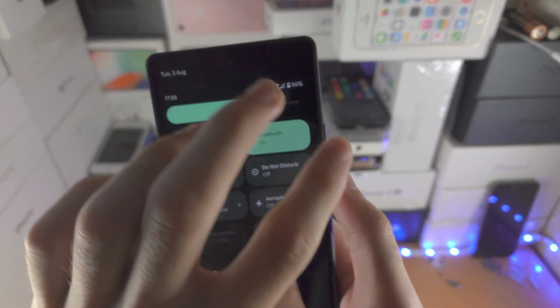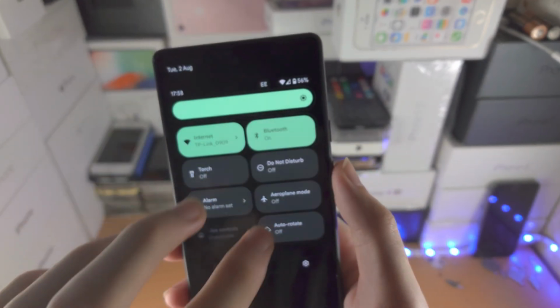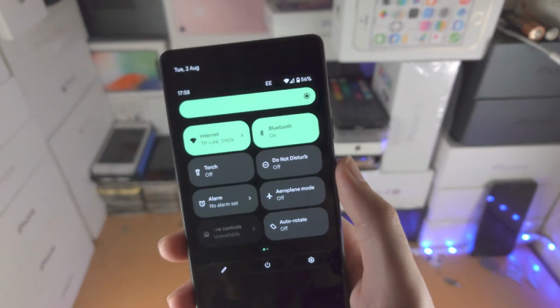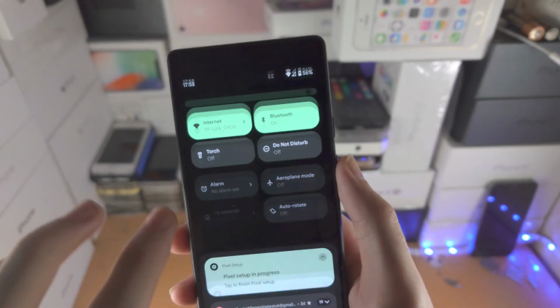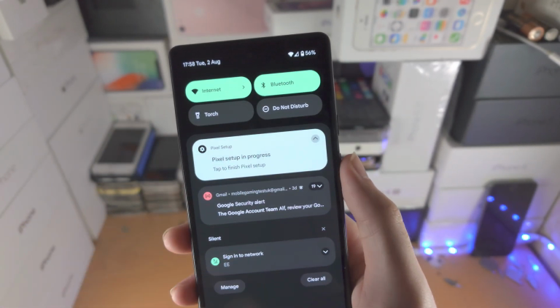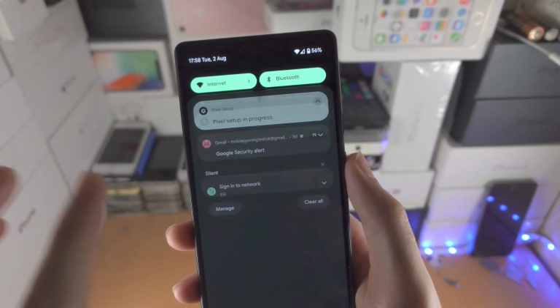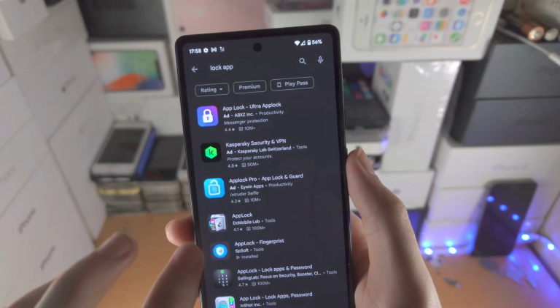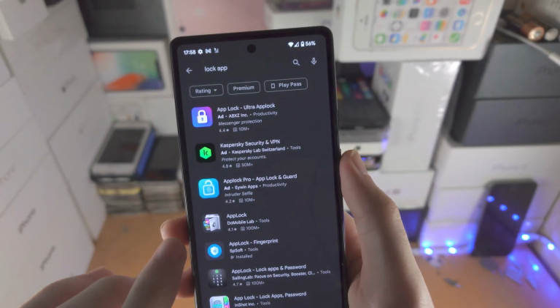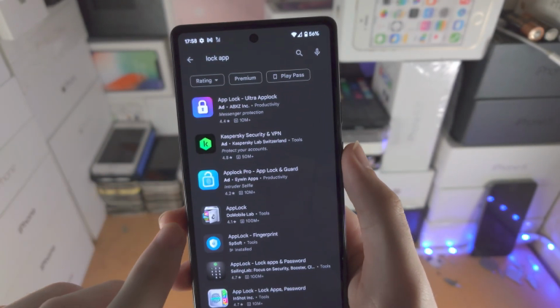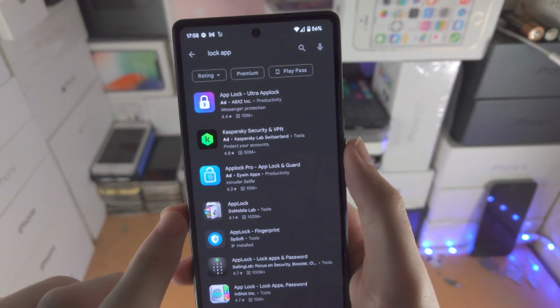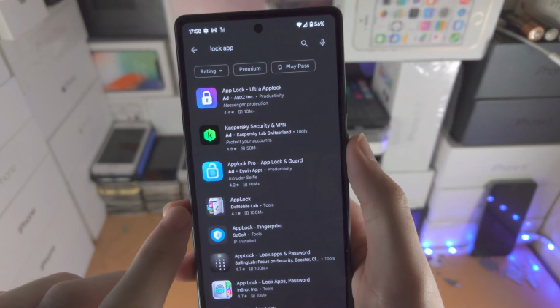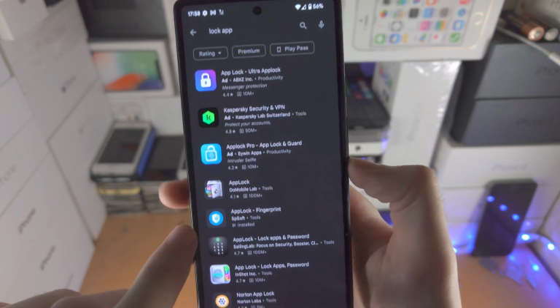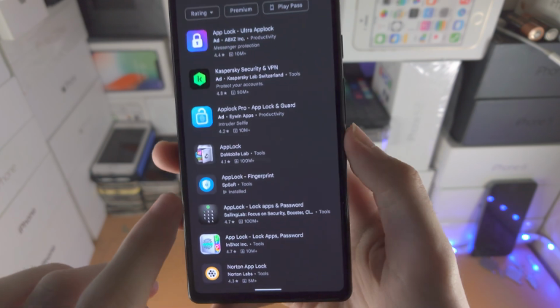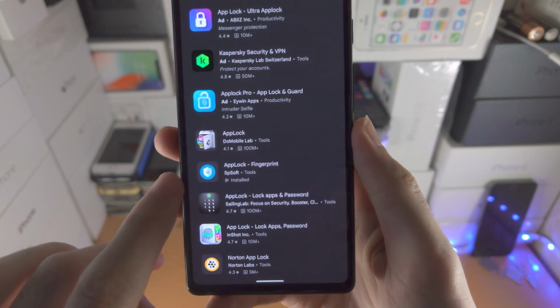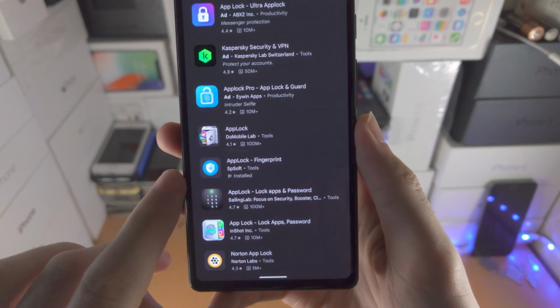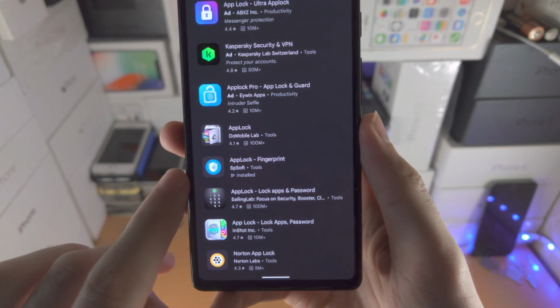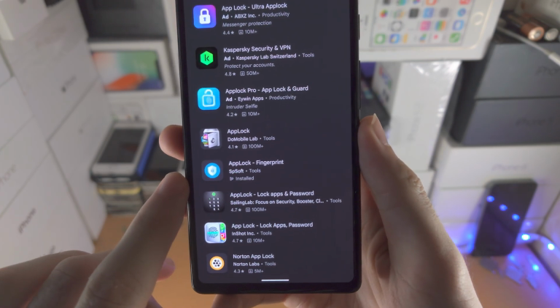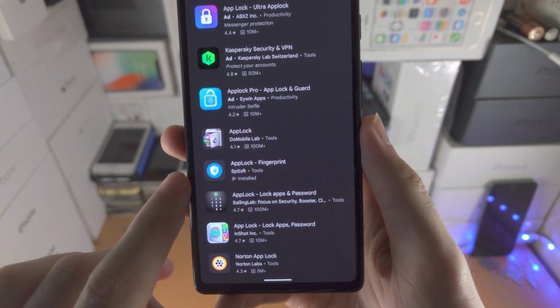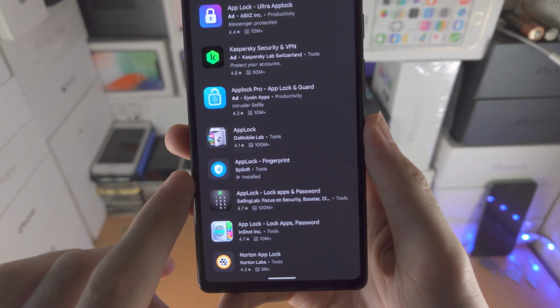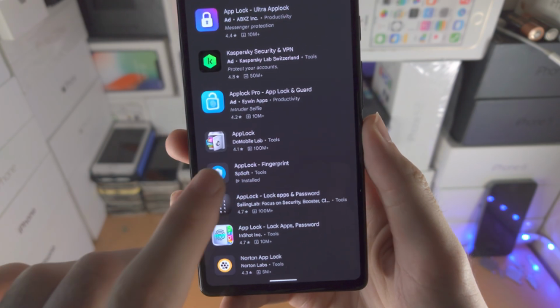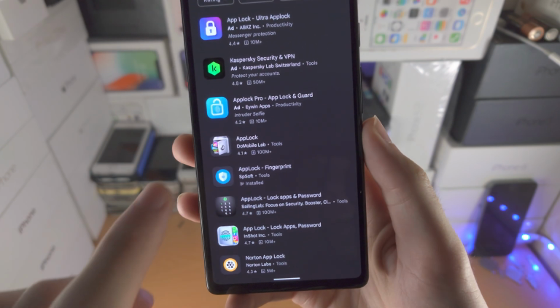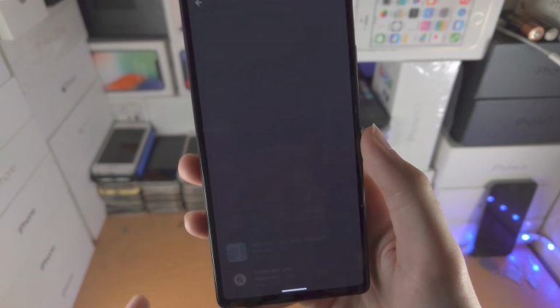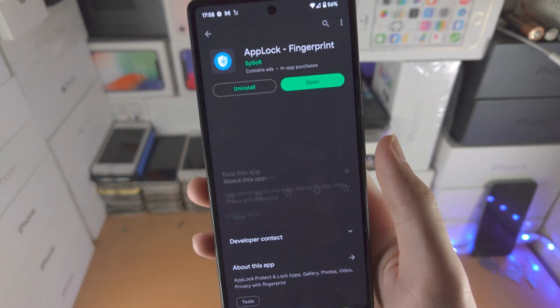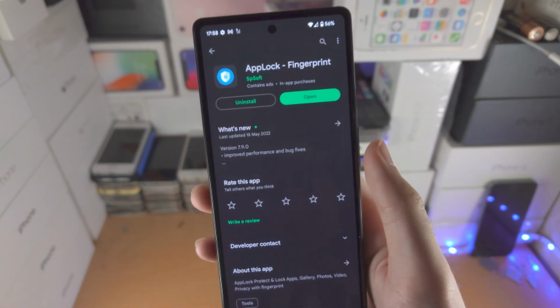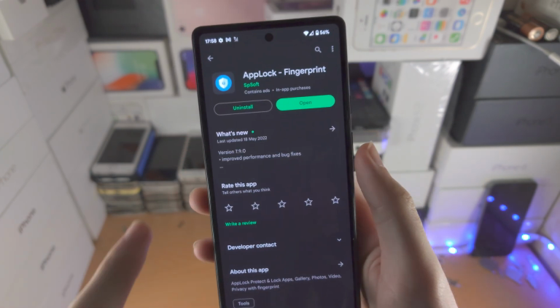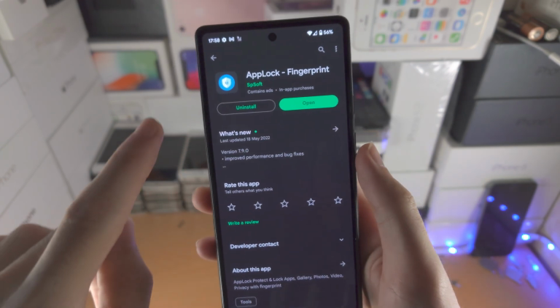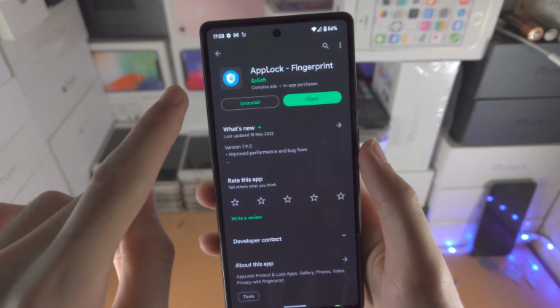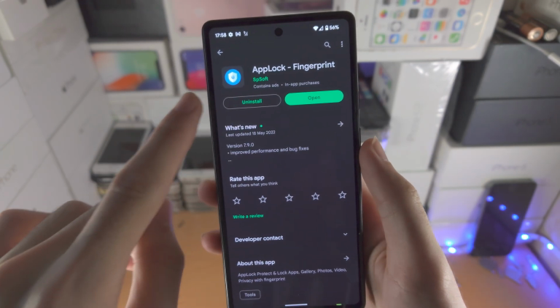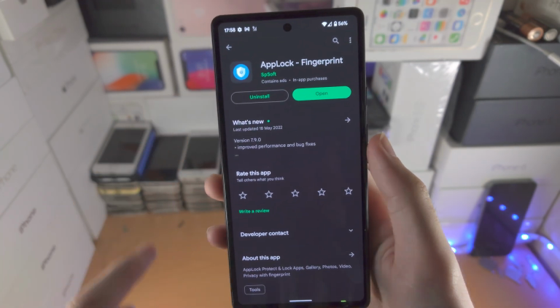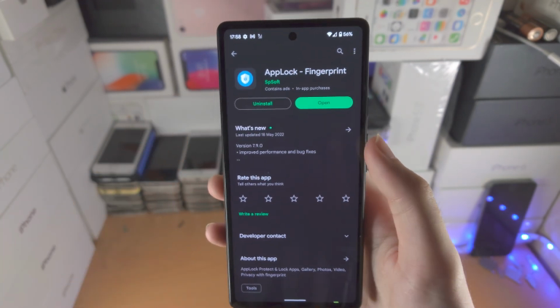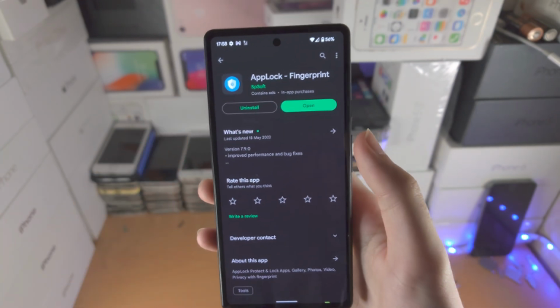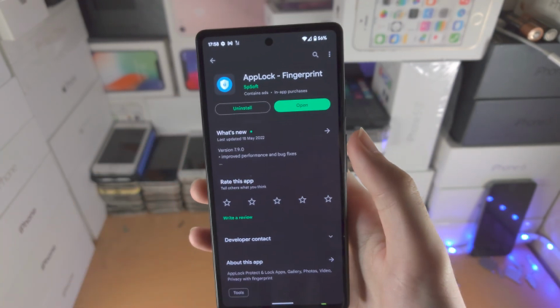From here, you're going to find 'App Lock - Fingerprint.' Tap on this one — this is the one you want to download.